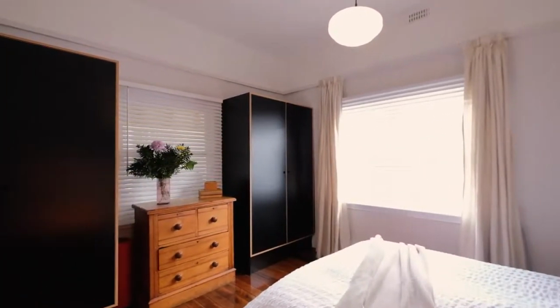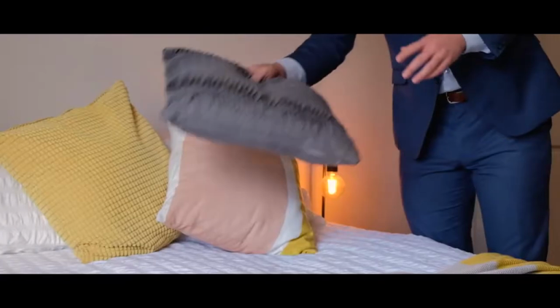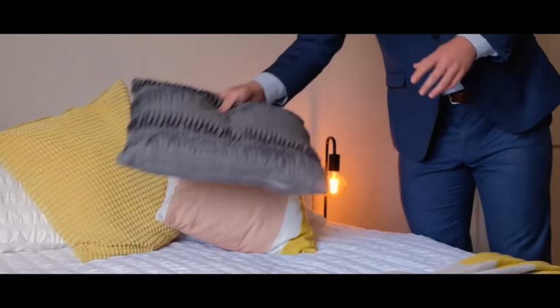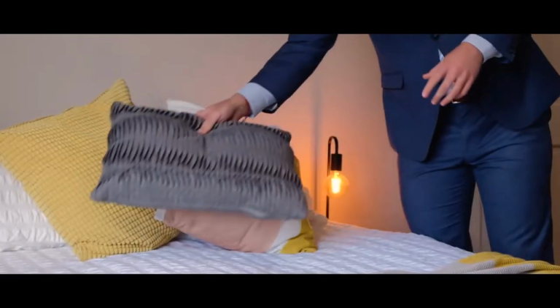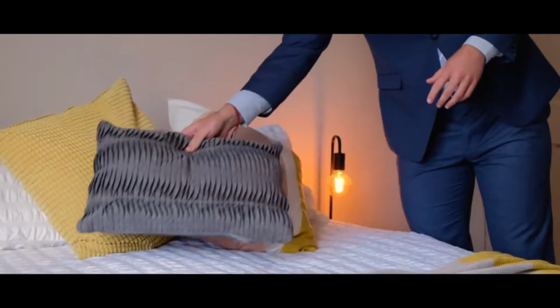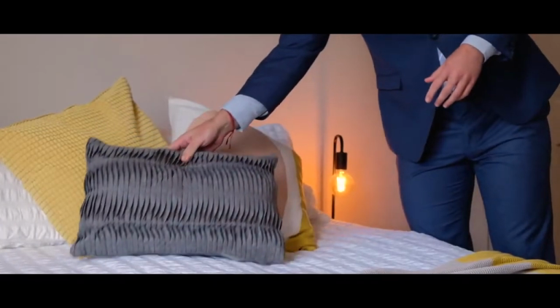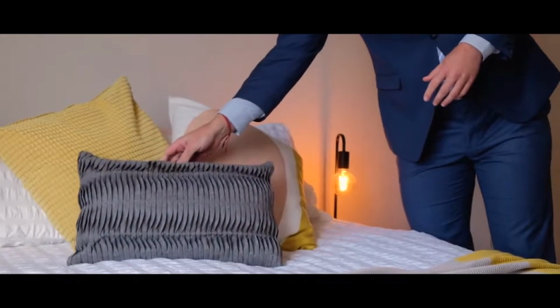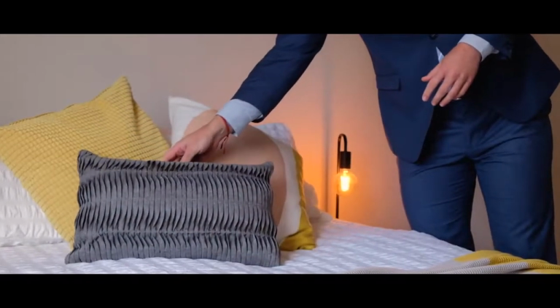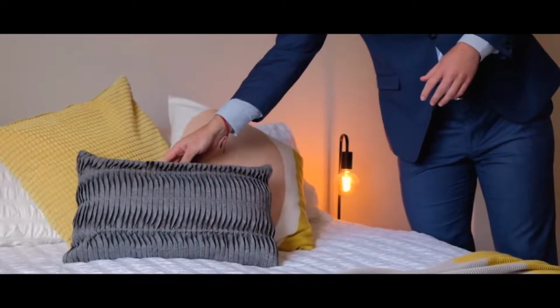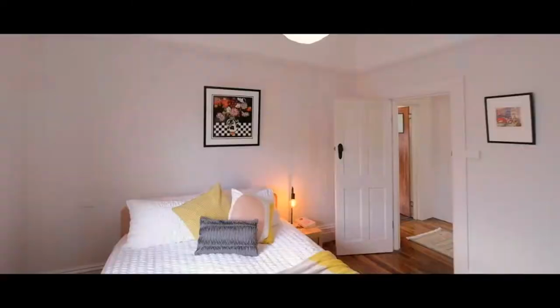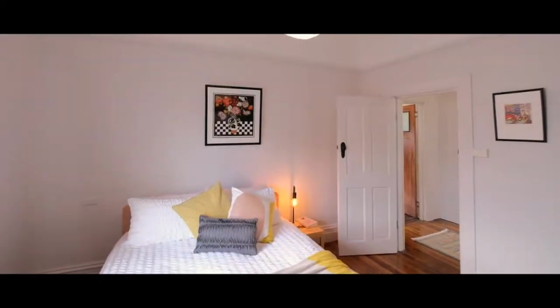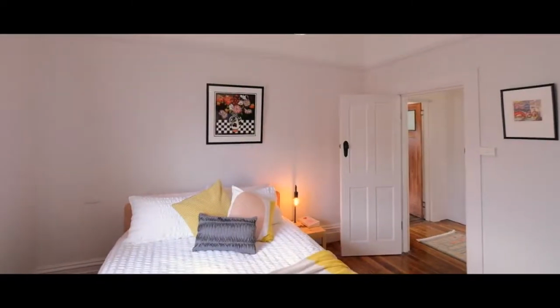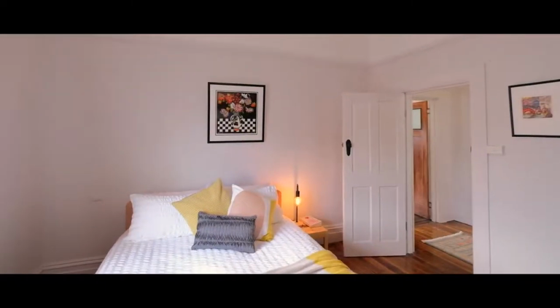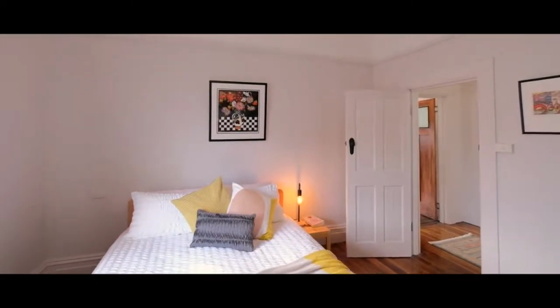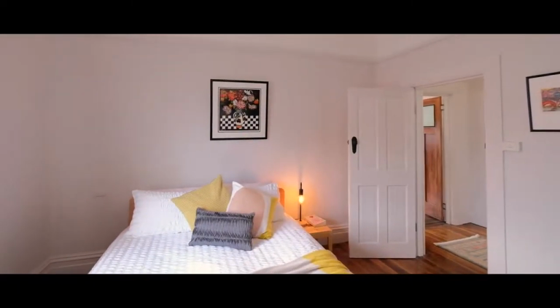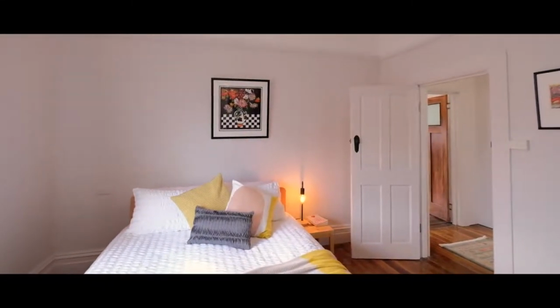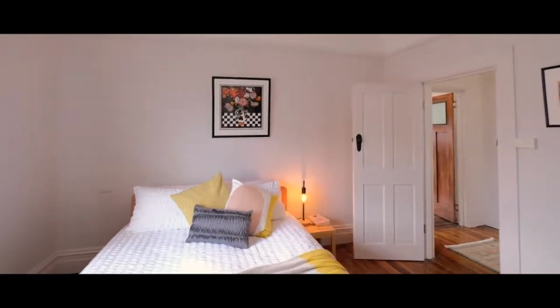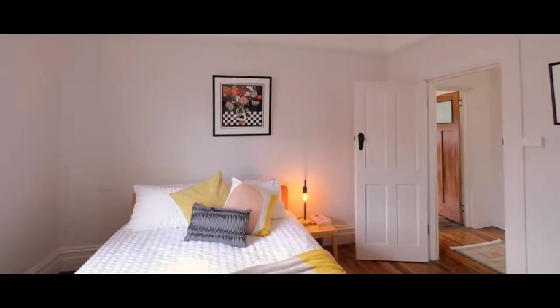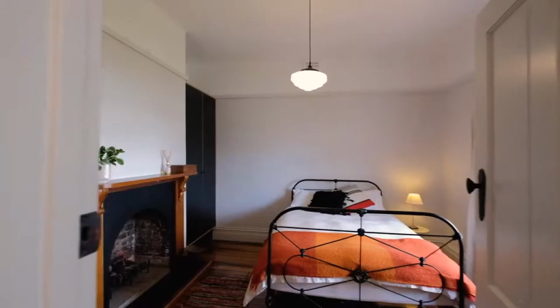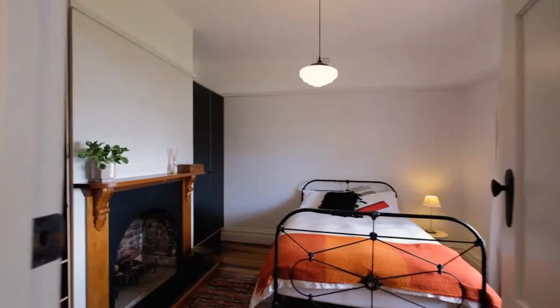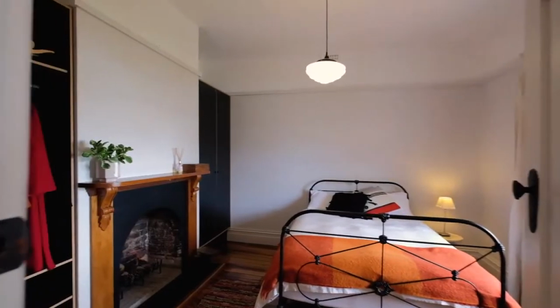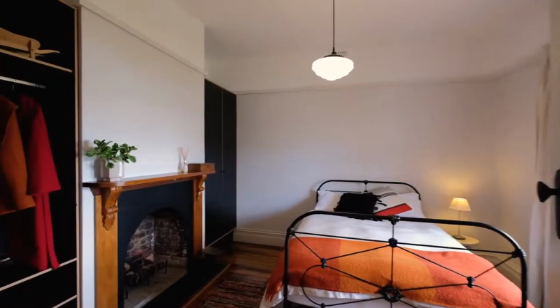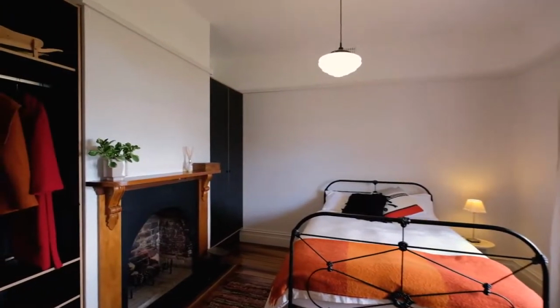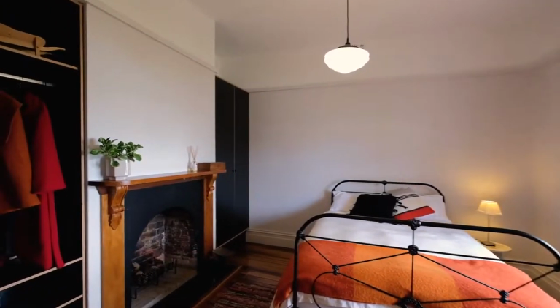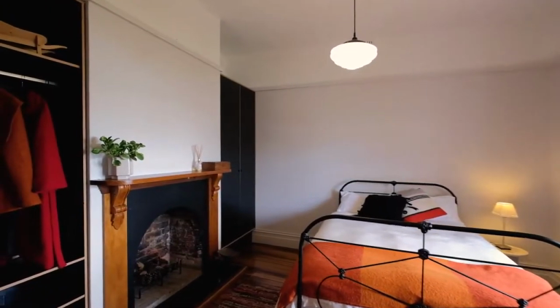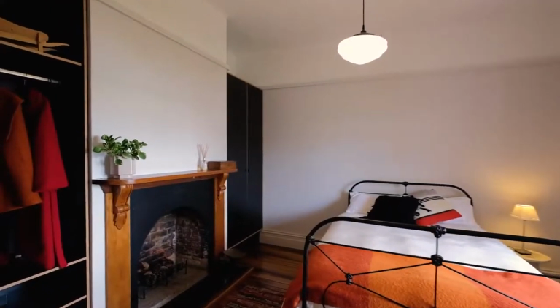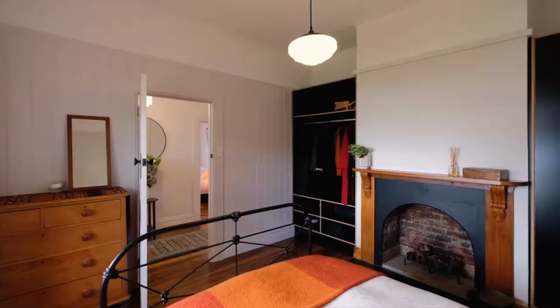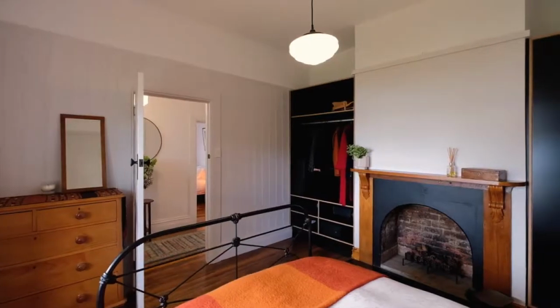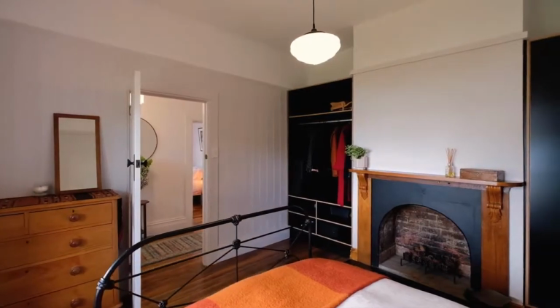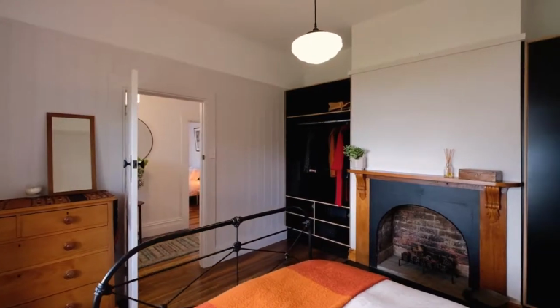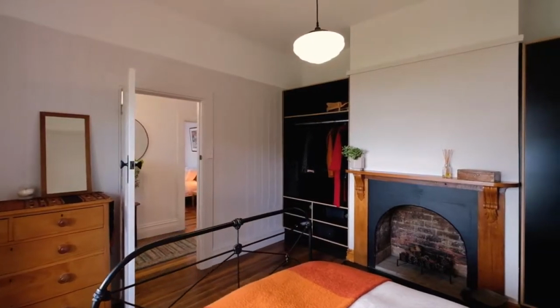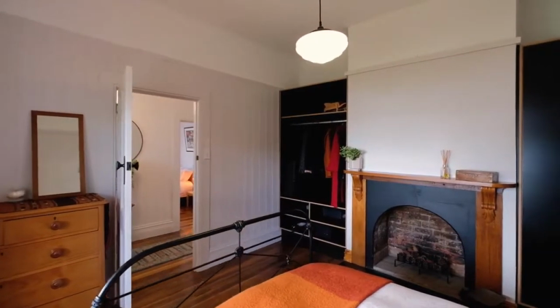Each of the bedrooms is spacious and light-filled, featuring built-ins.